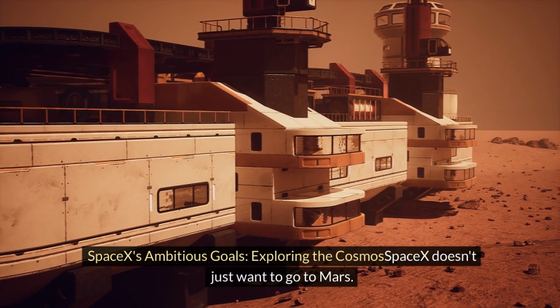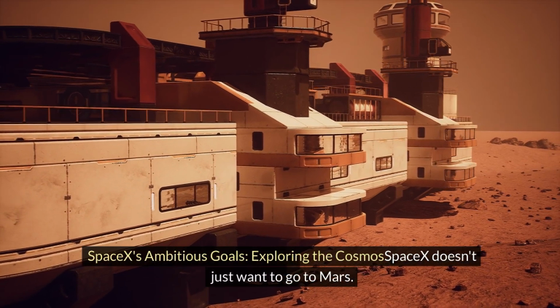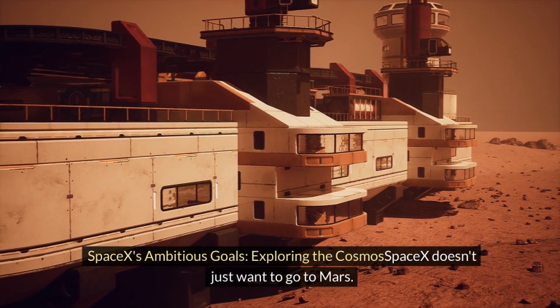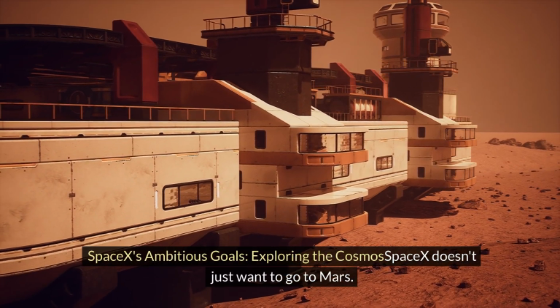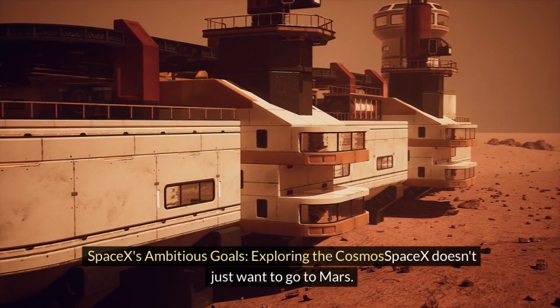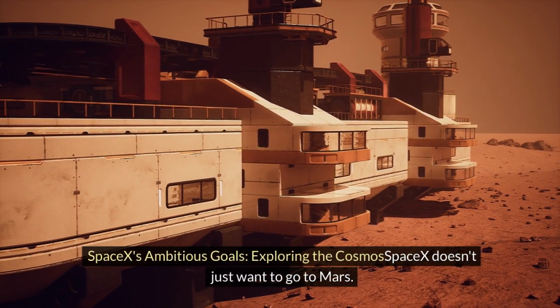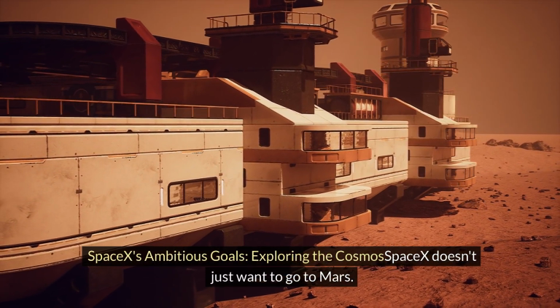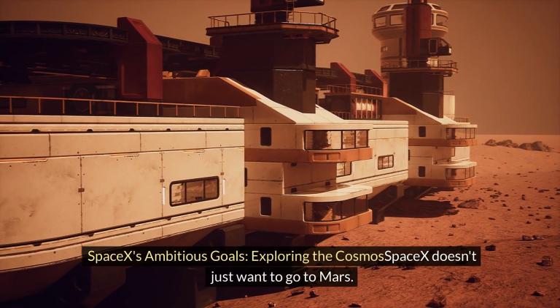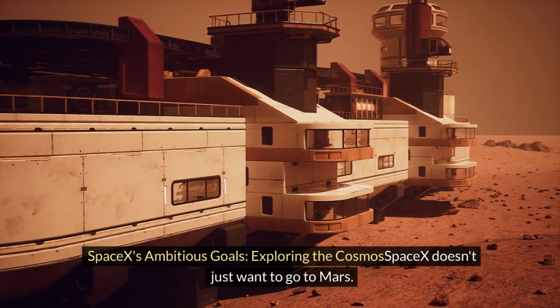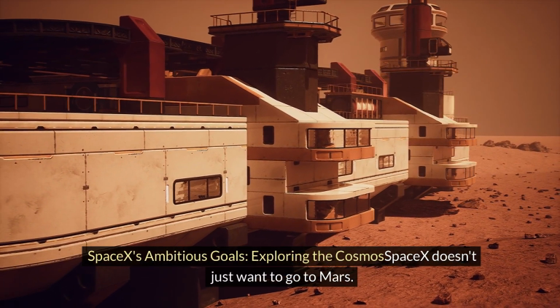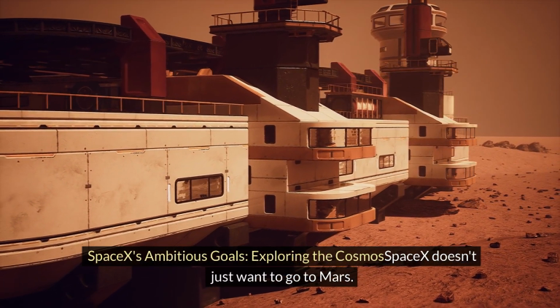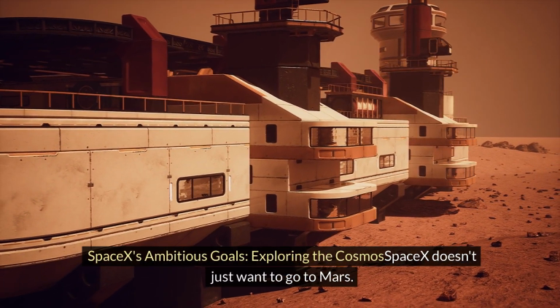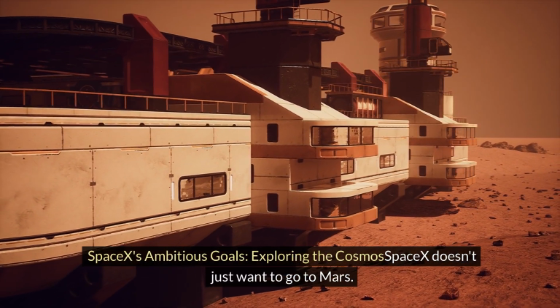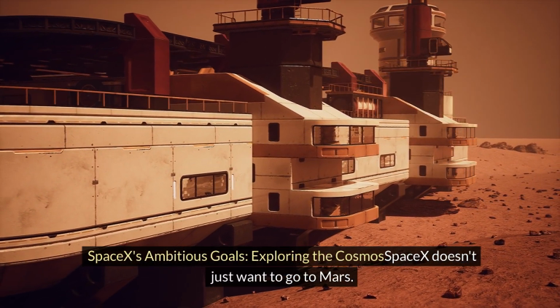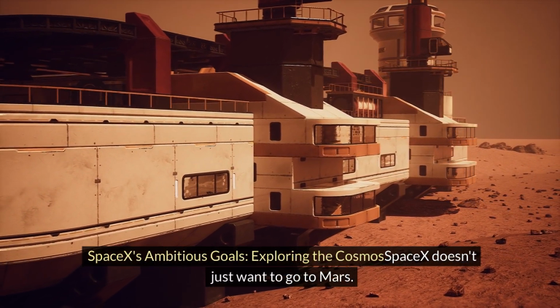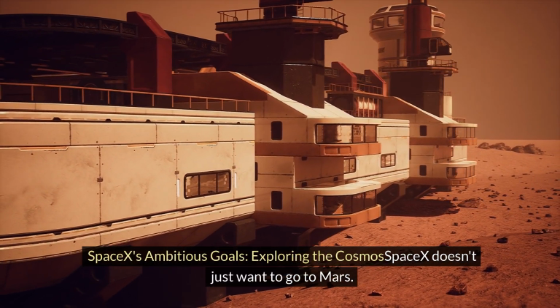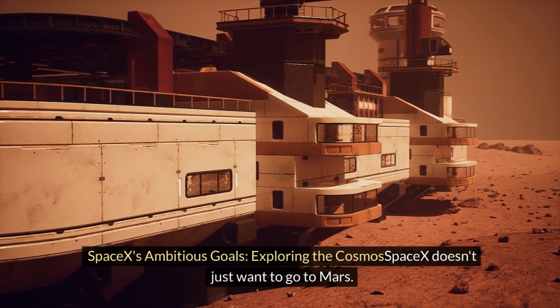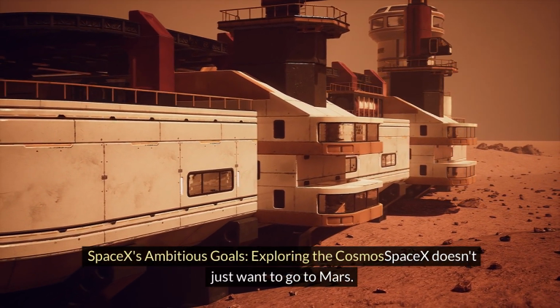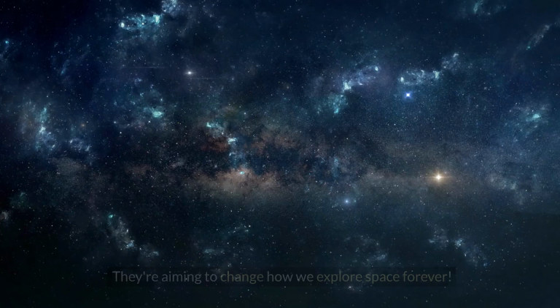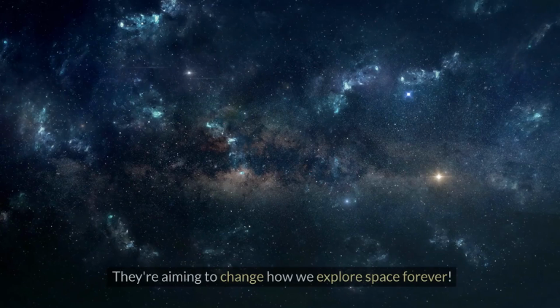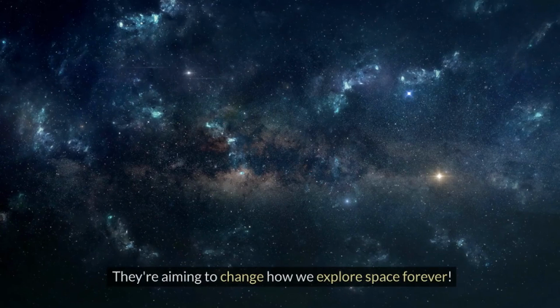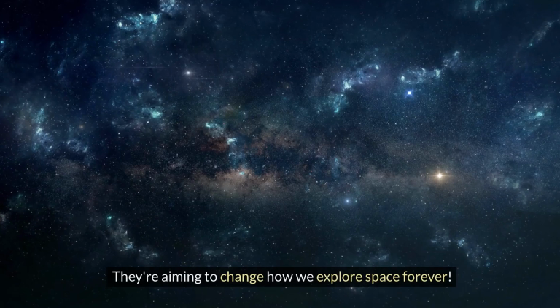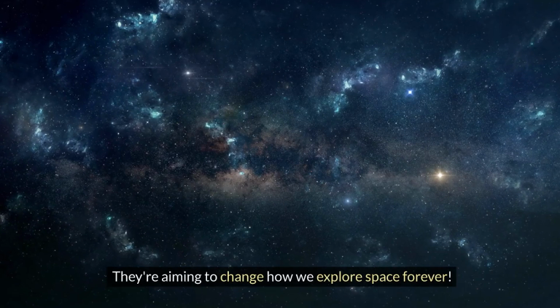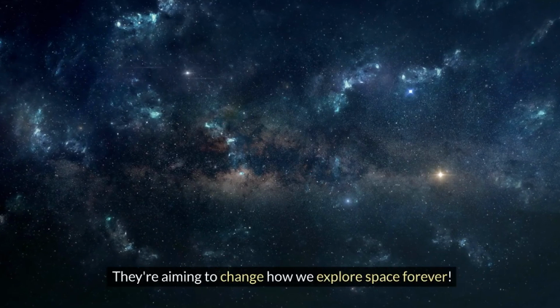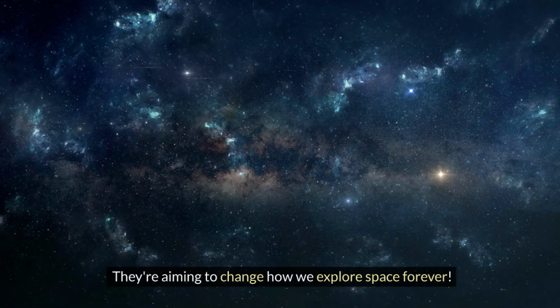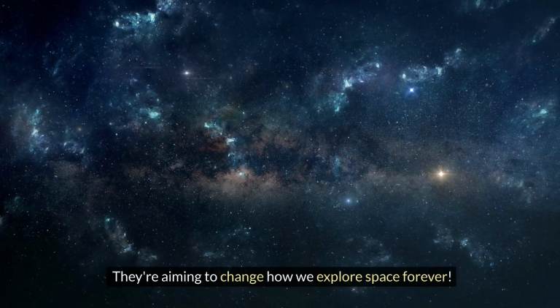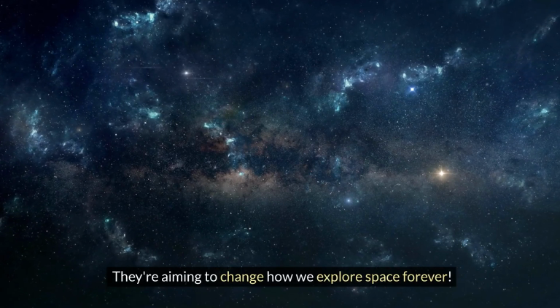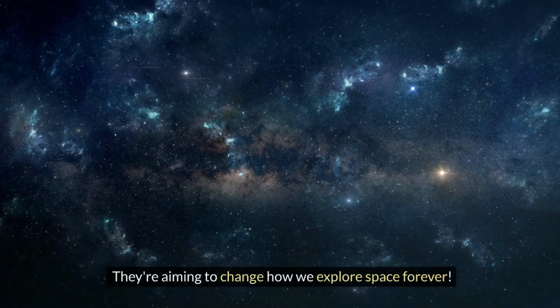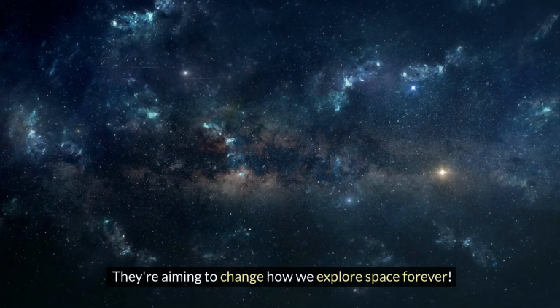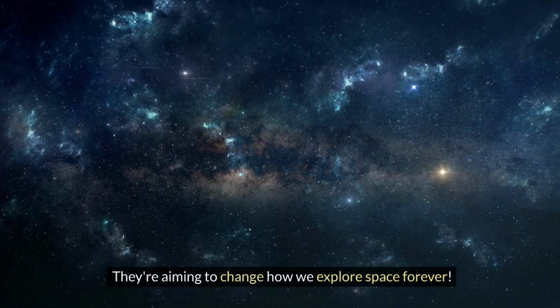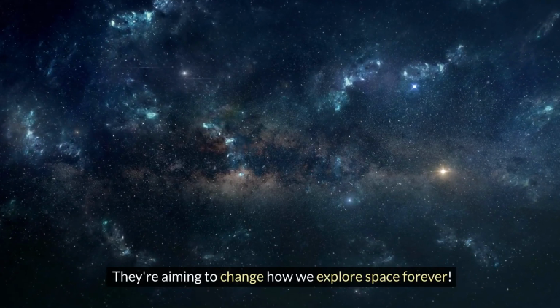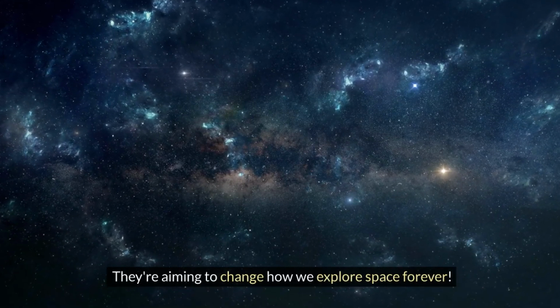SpaceX's ambitious goals — exploring the cosmos: SpaceX doesn't just want to go to Mars. They're aiming to change how we explore space forever.